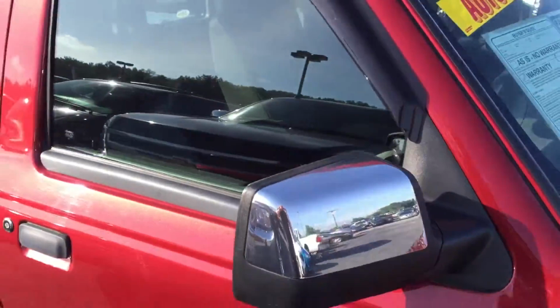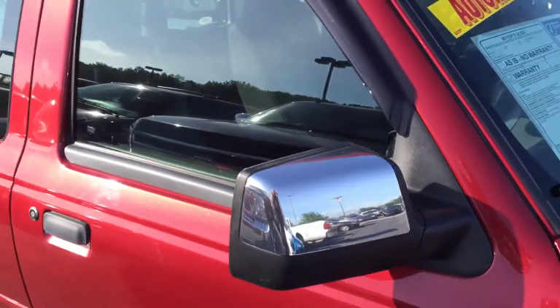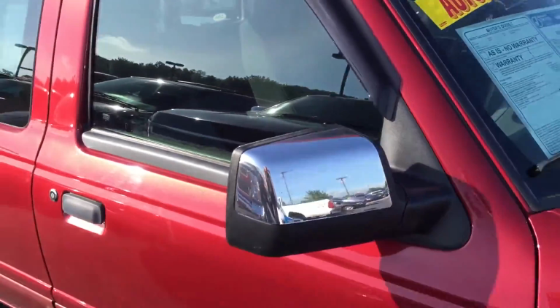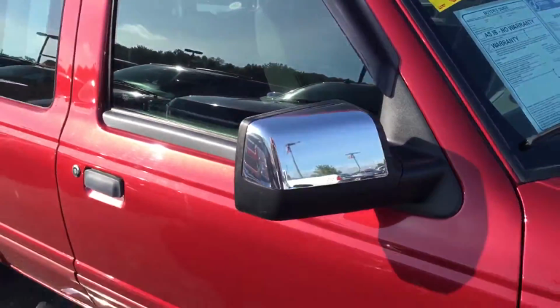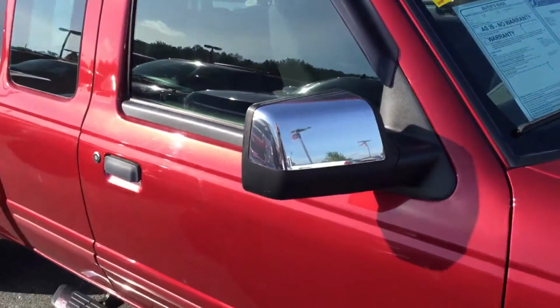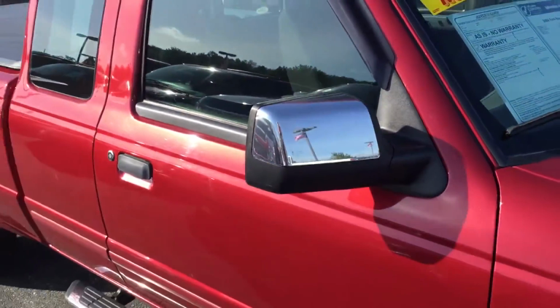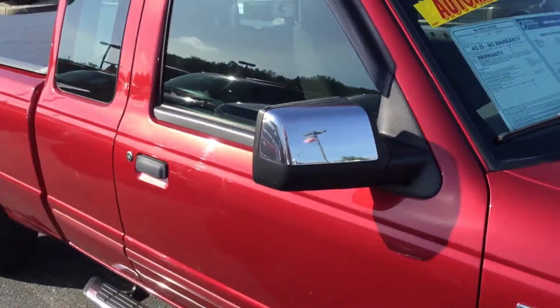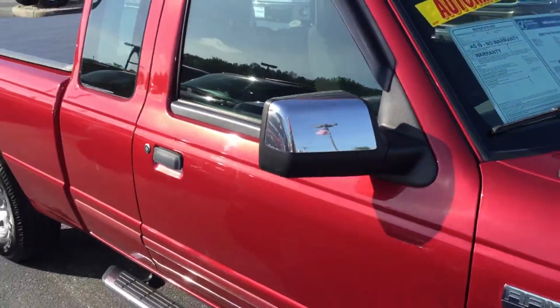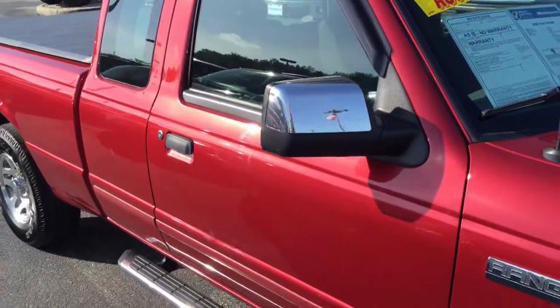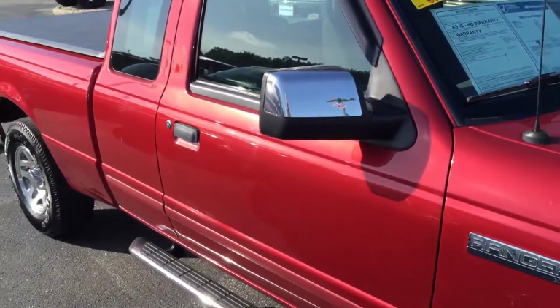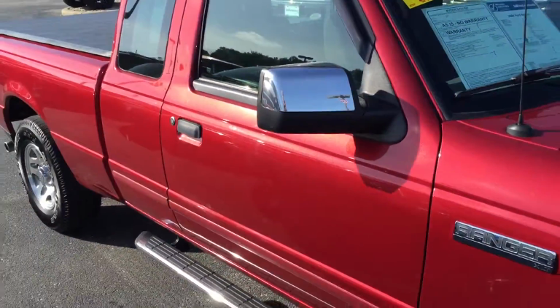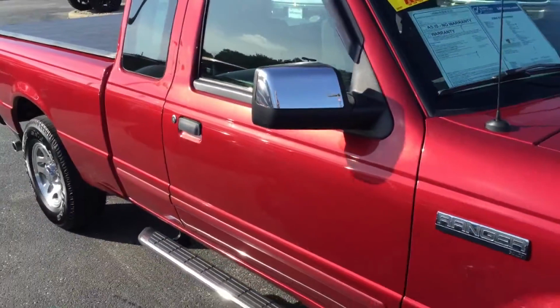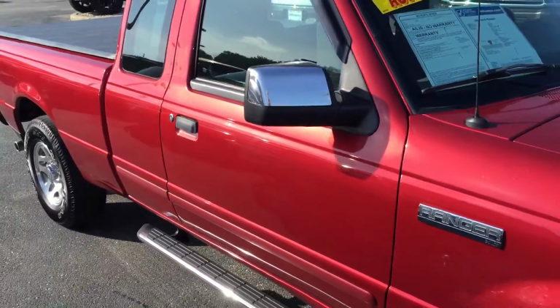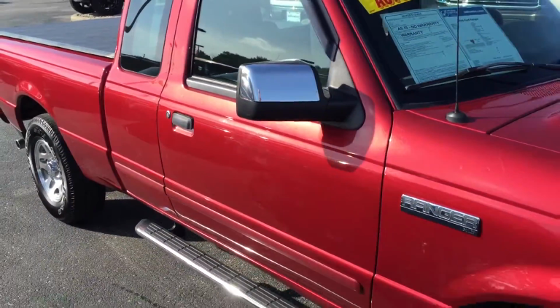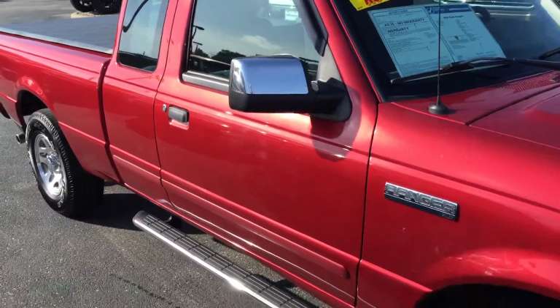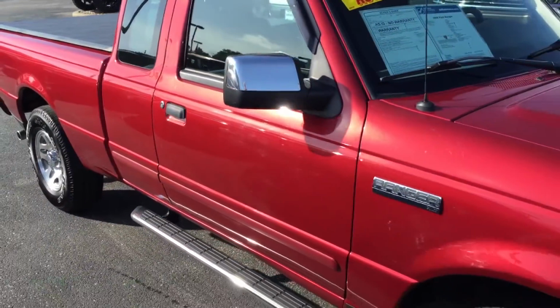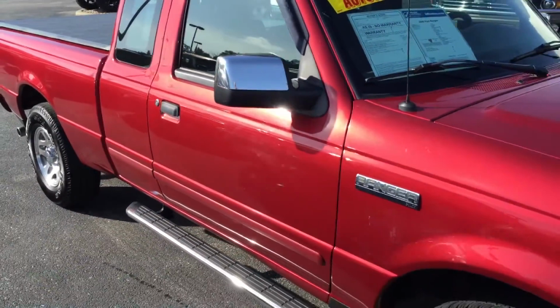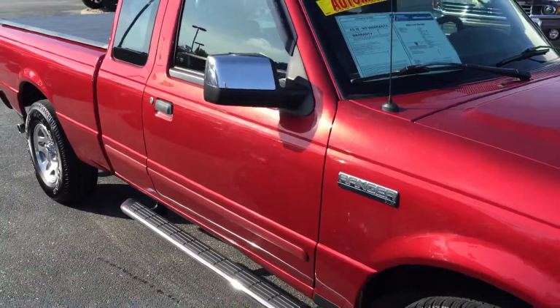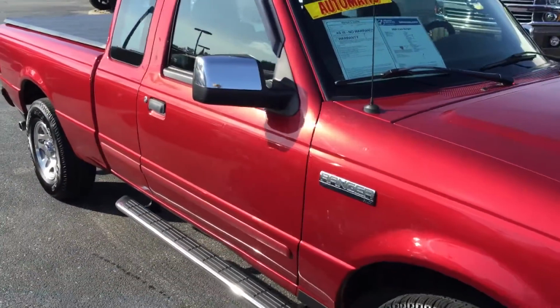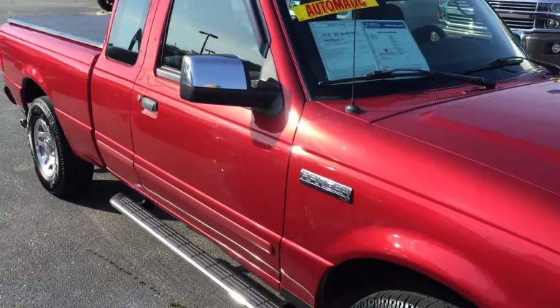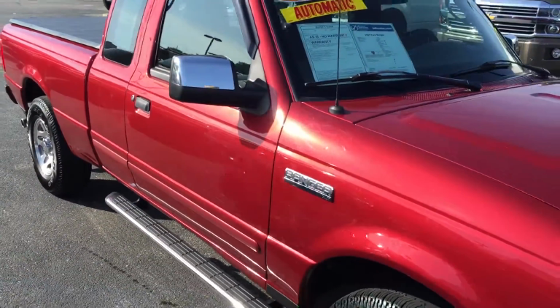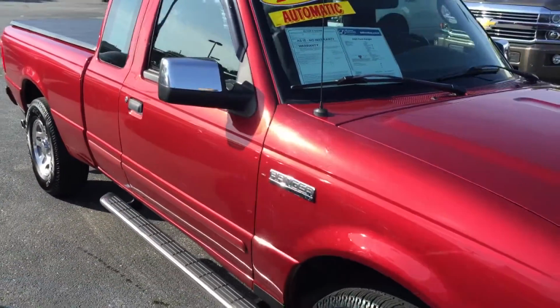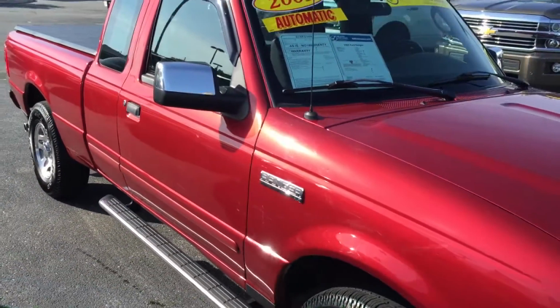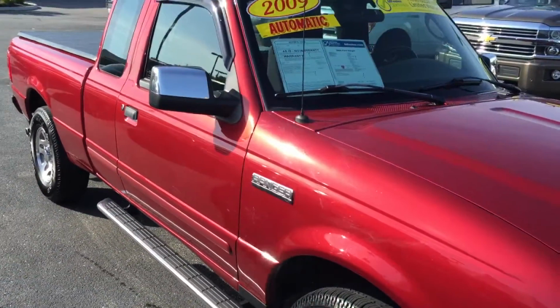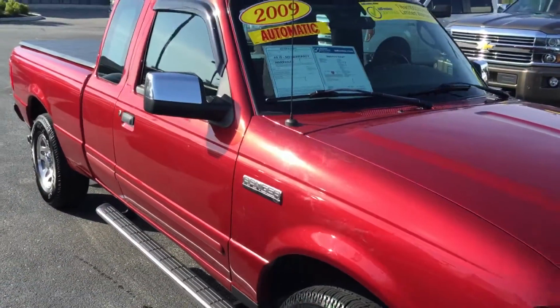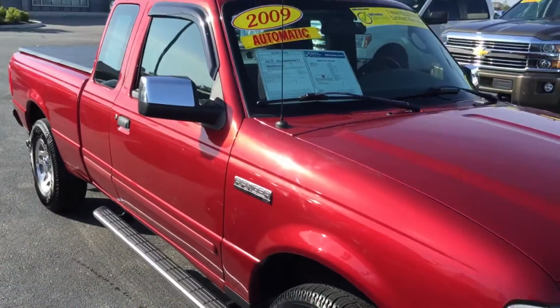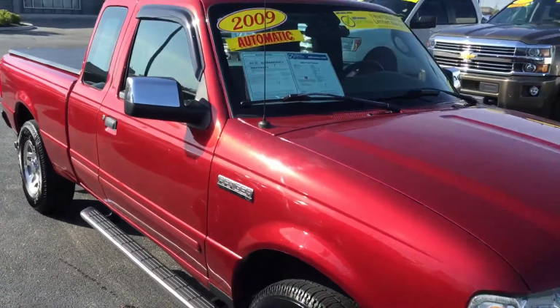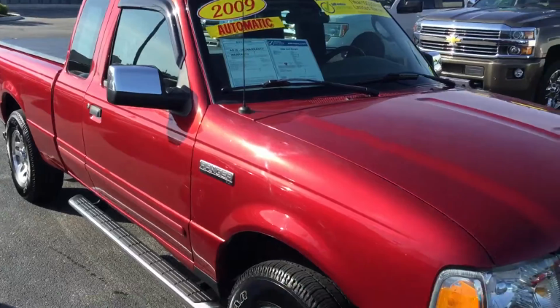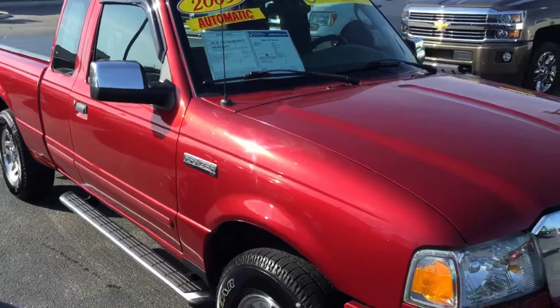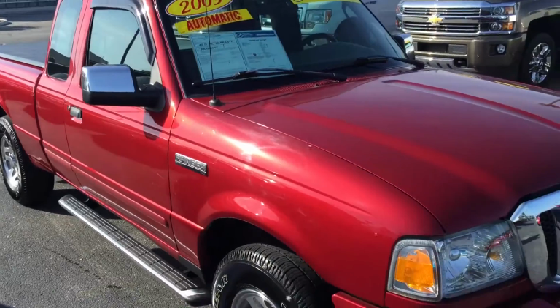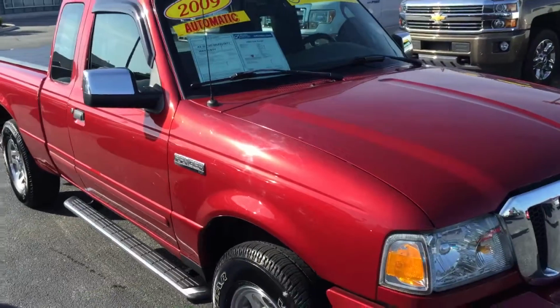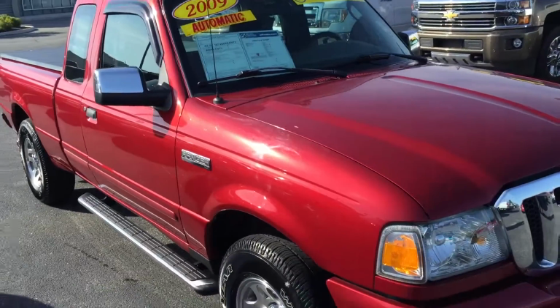This is a Bill S's certified vehicle. It comes with a one year, 100,000 mile powertrain warranty.